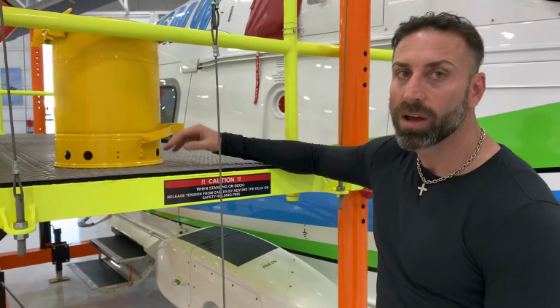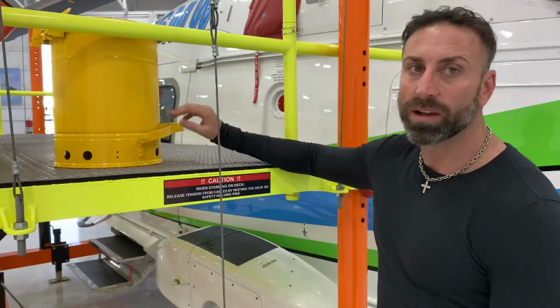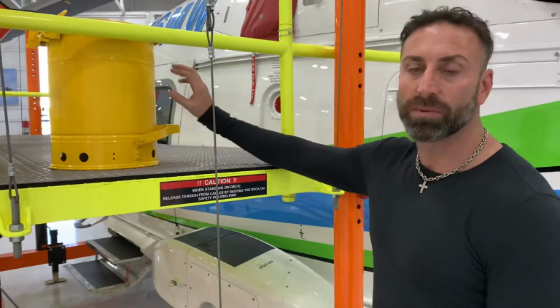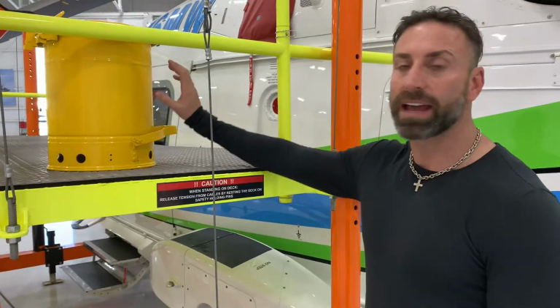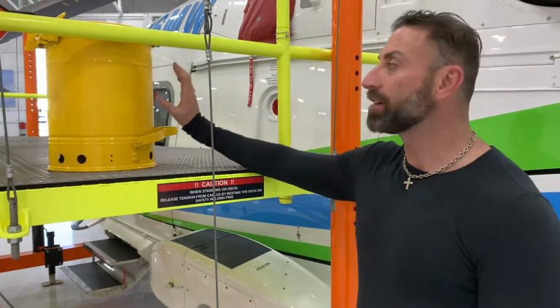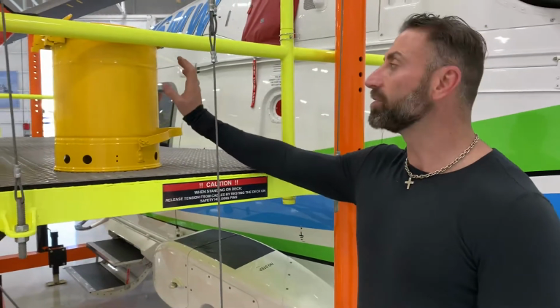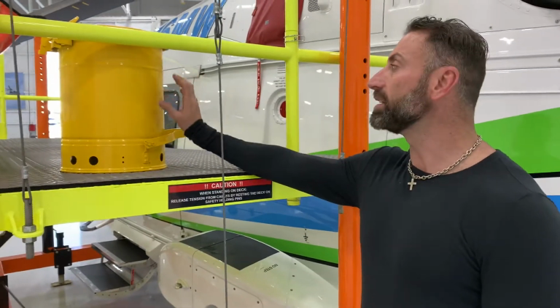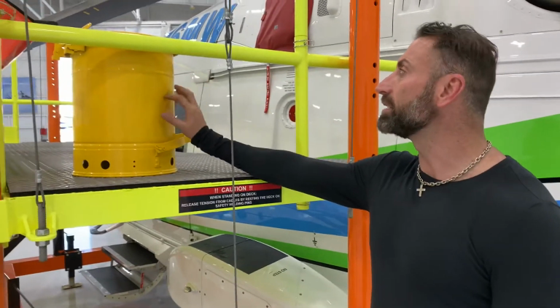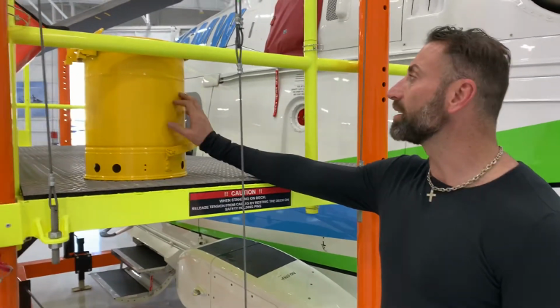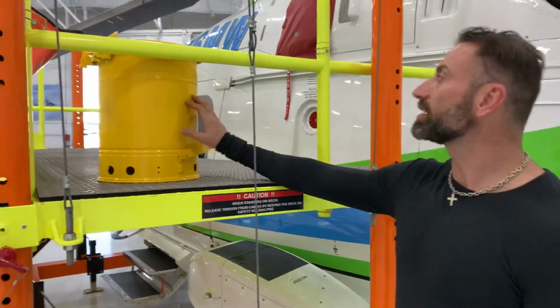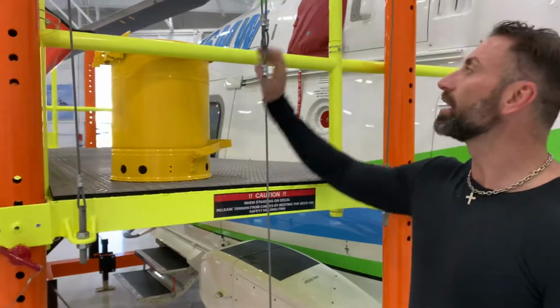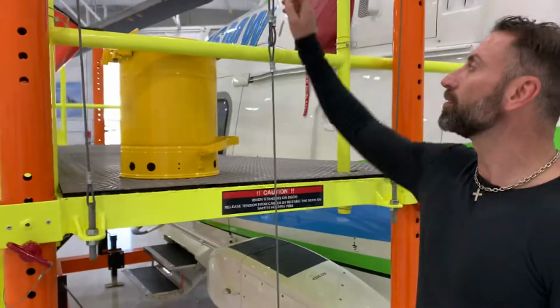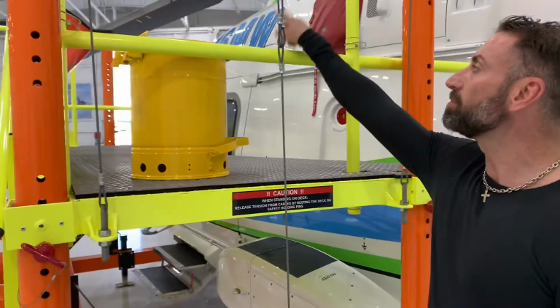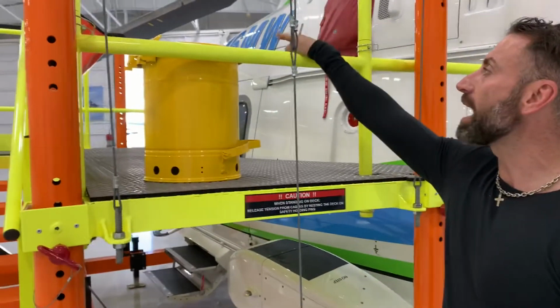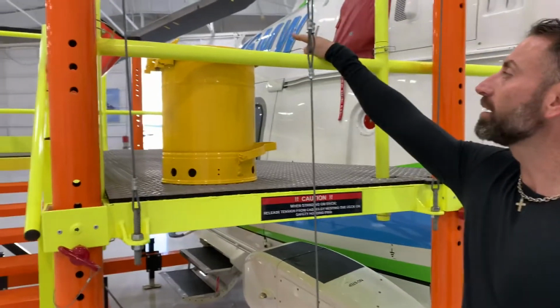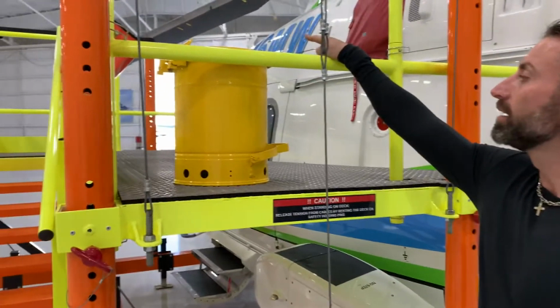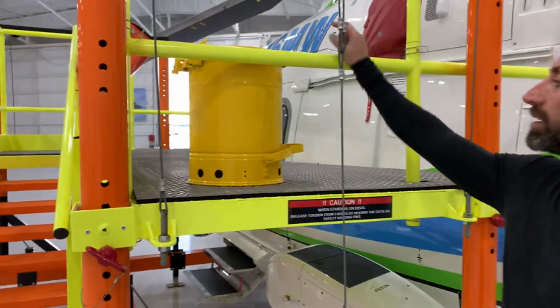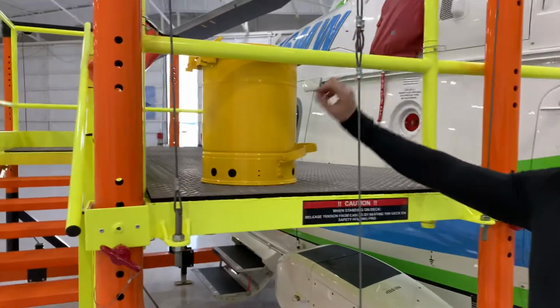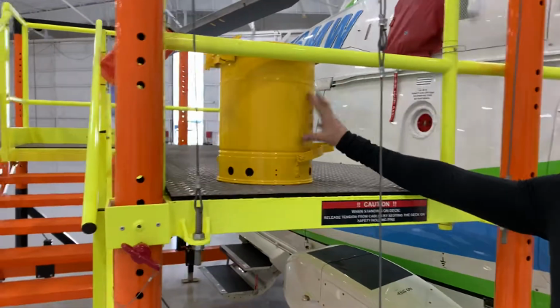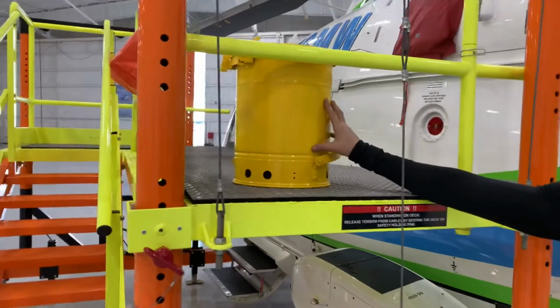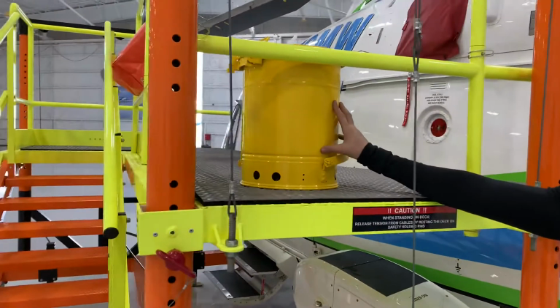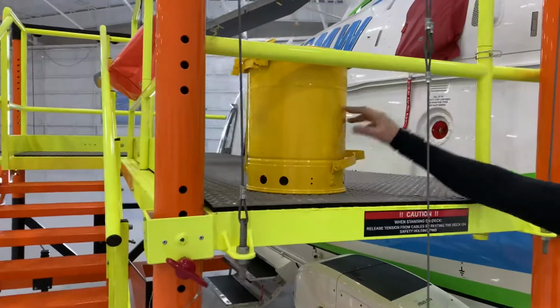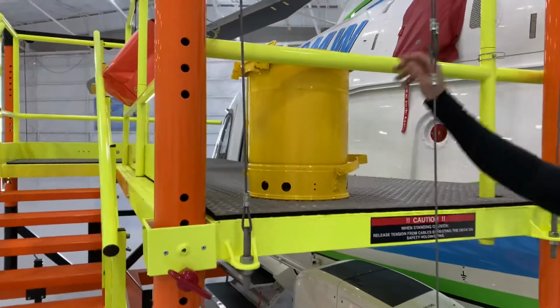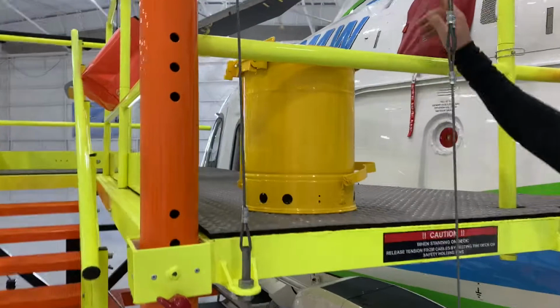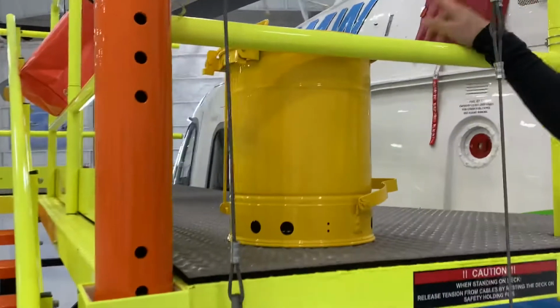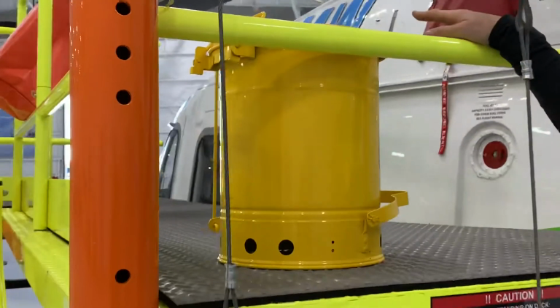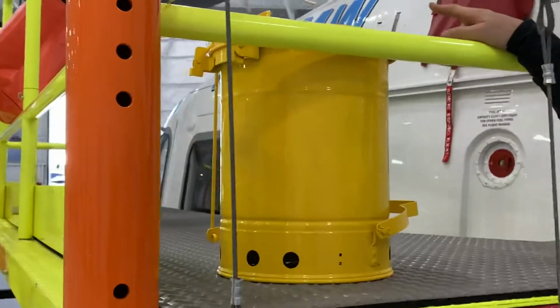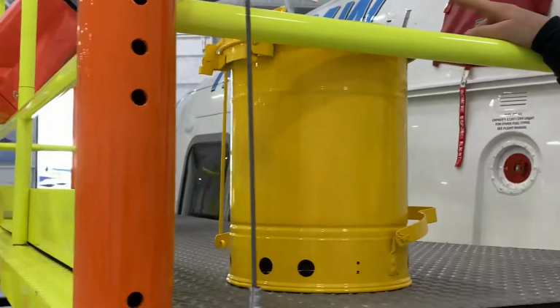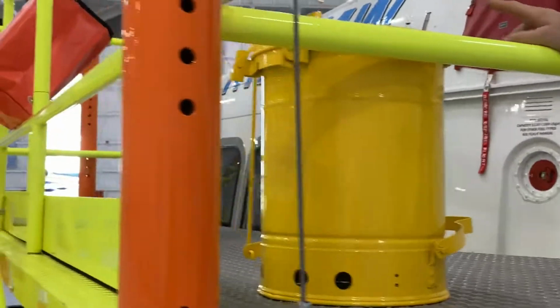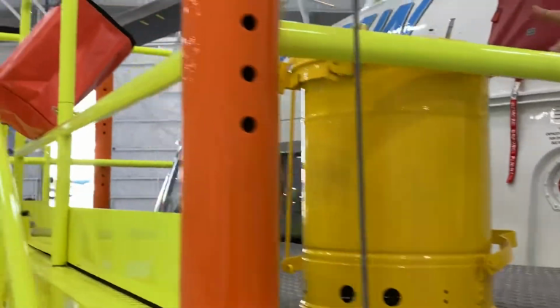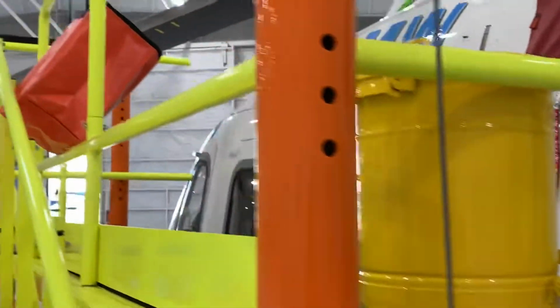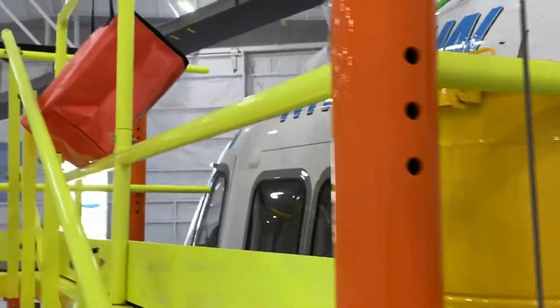We also provide FOD containers and a FOD bag. The container sits here, and the FOD bag sits on our handrails.